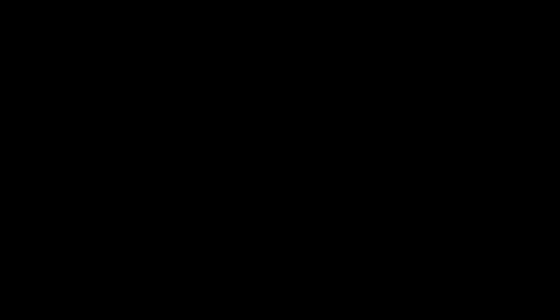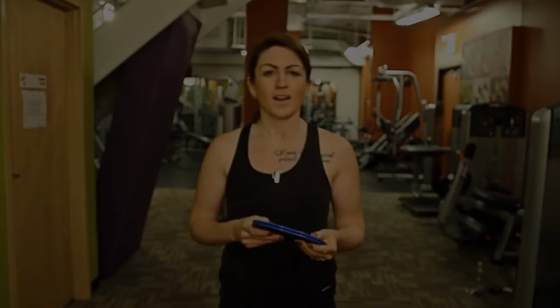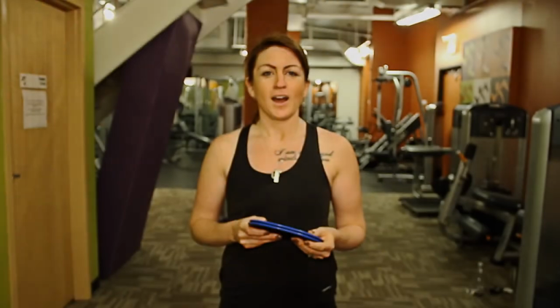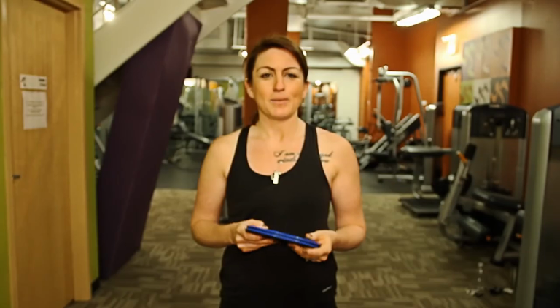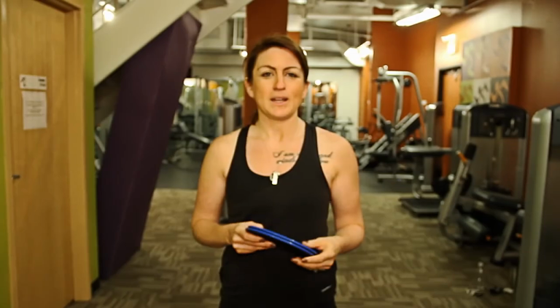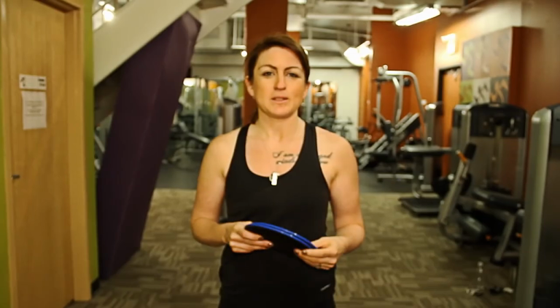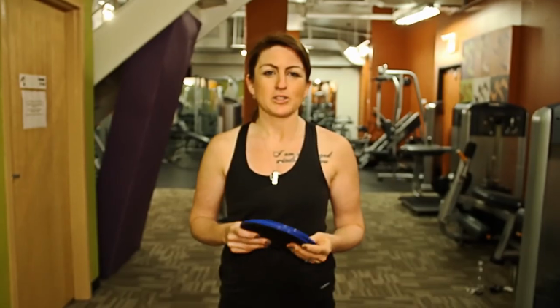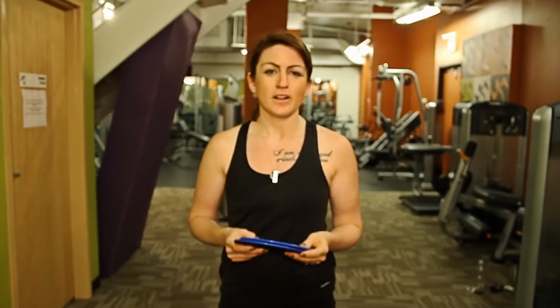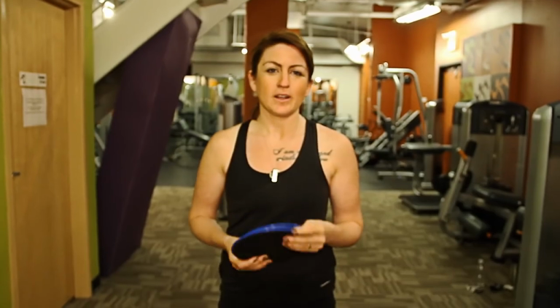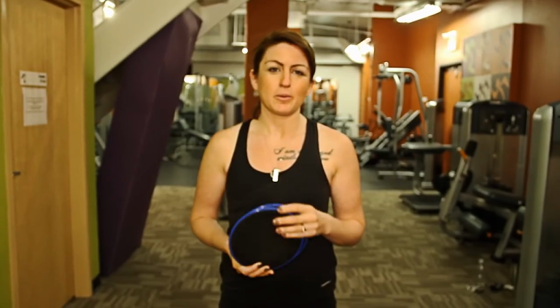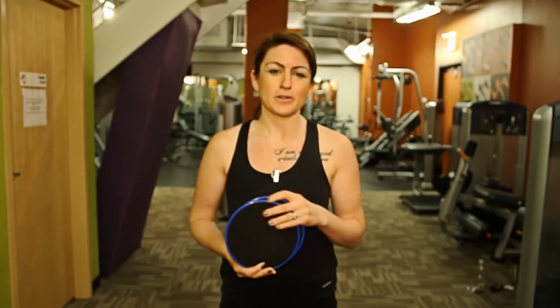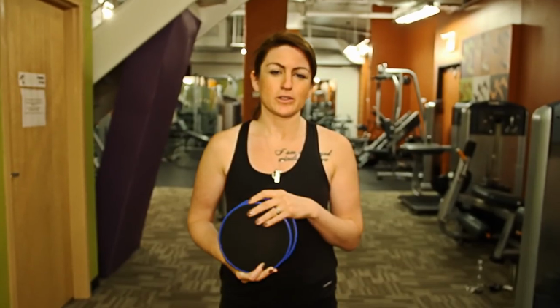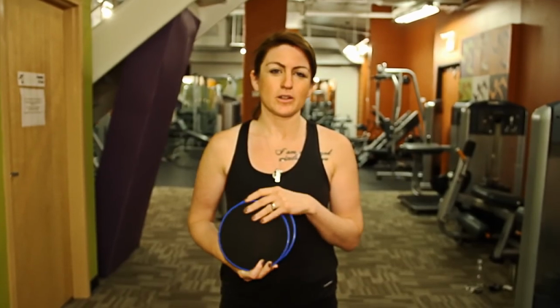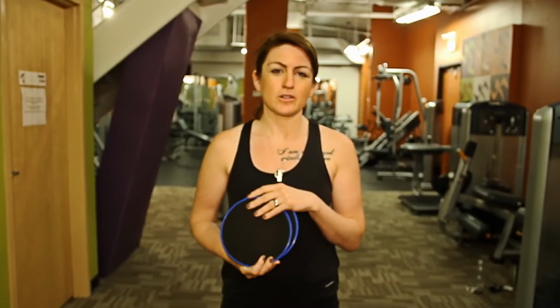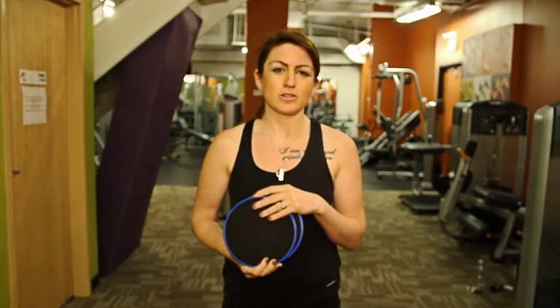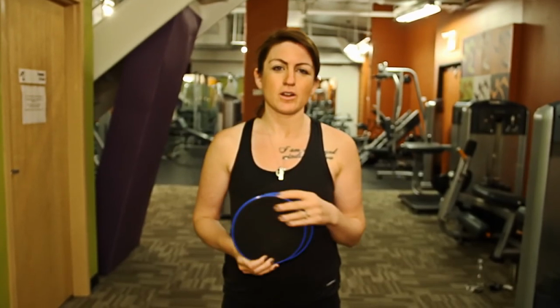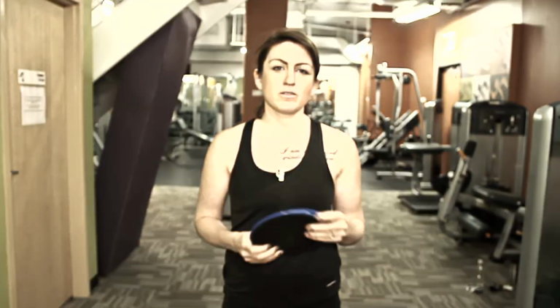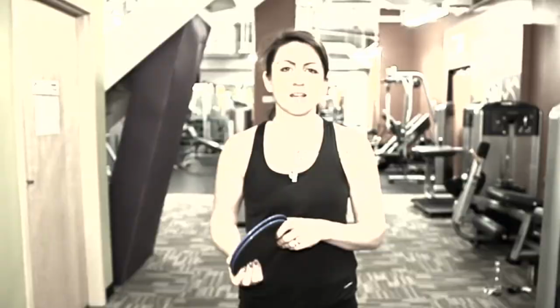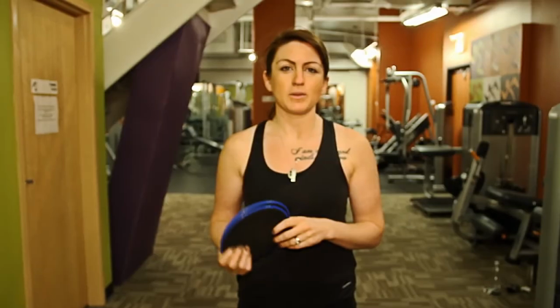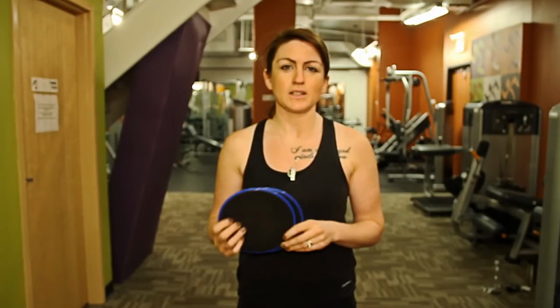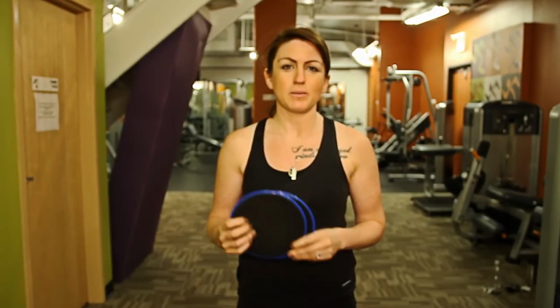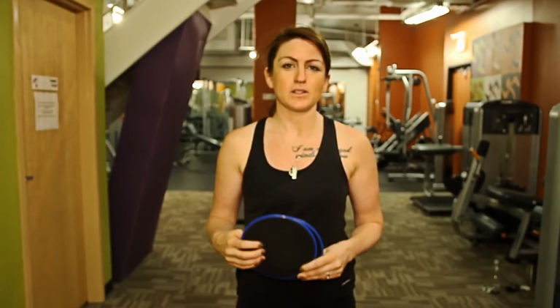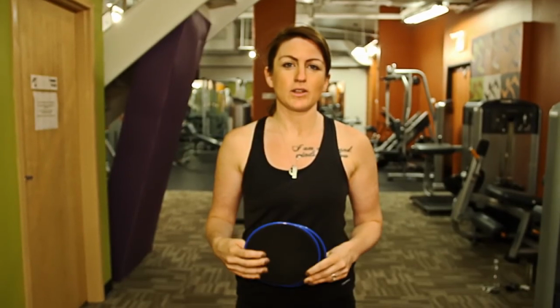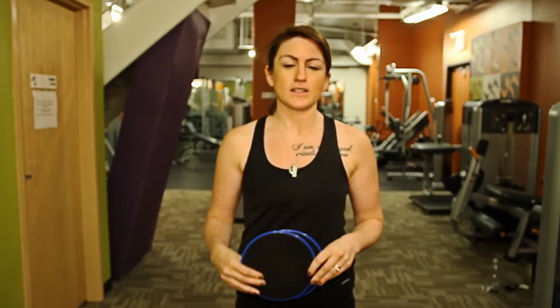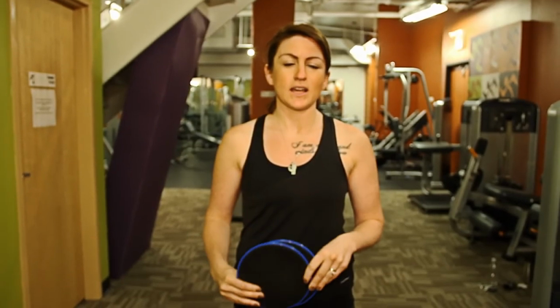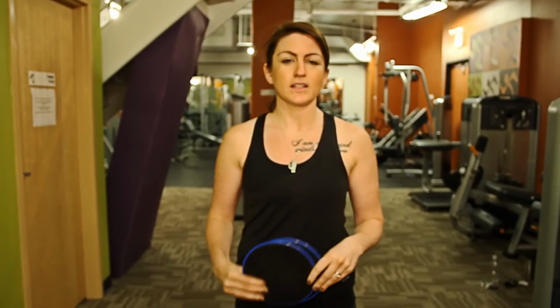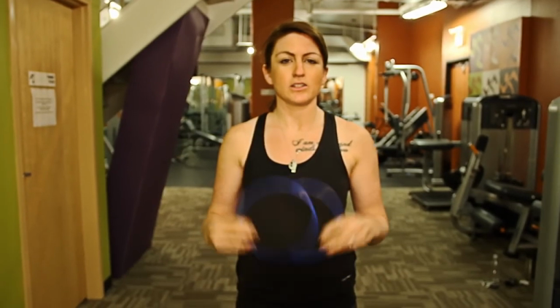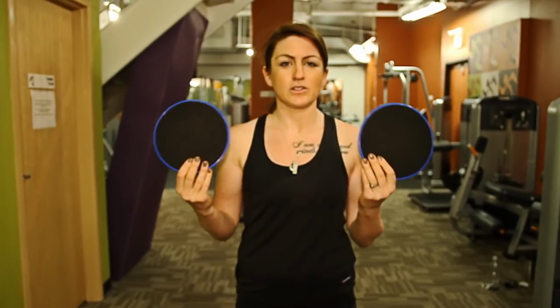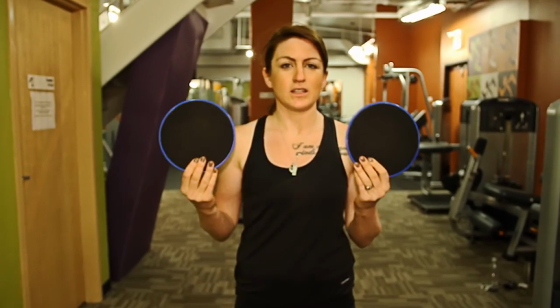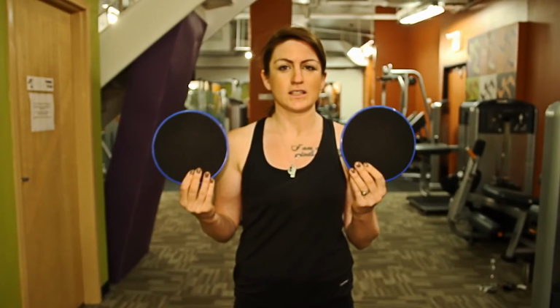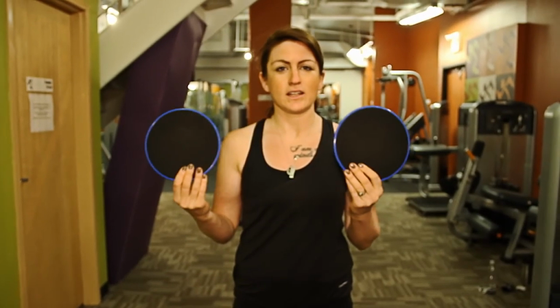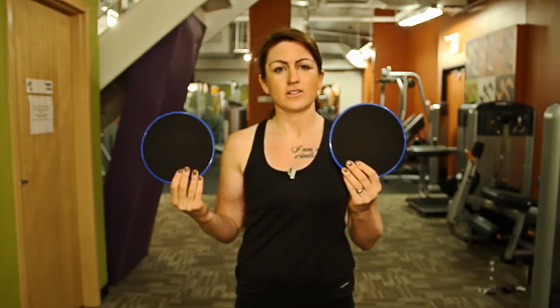Hi, my name is Michelle. I'm a personal trainer in Toronto. I'm going to demonstrate side lunges using these sliders.